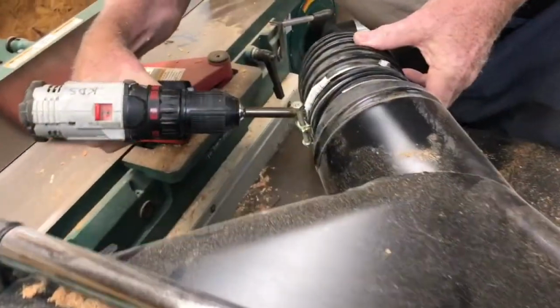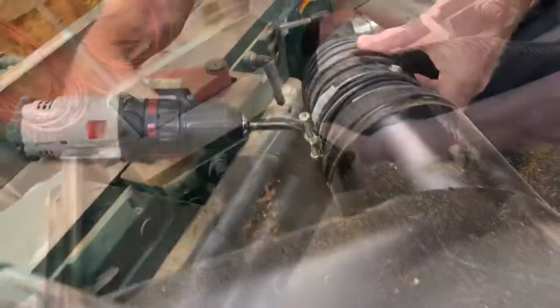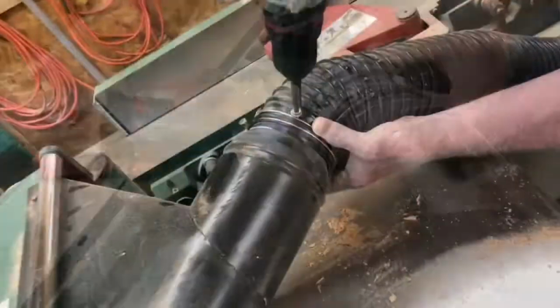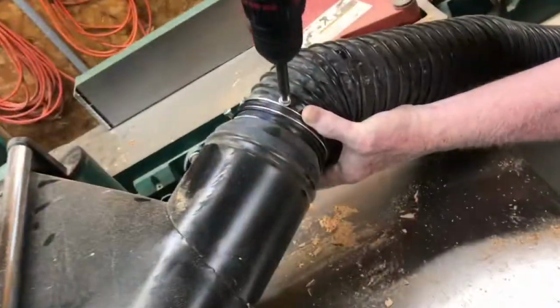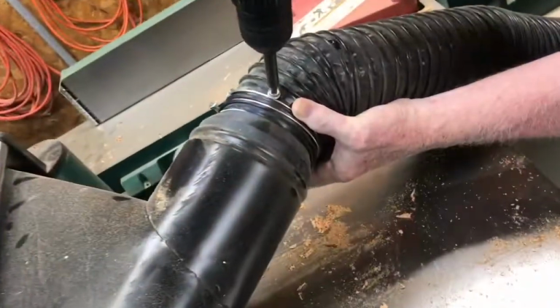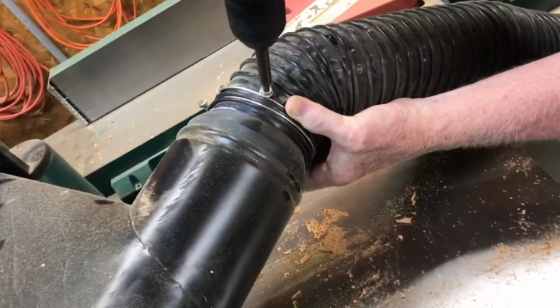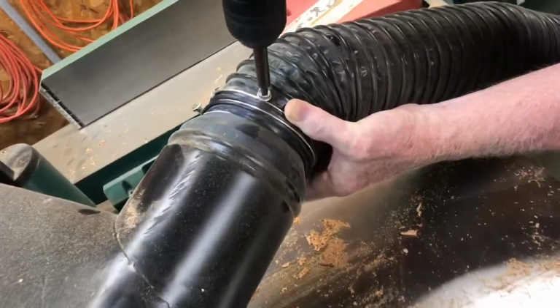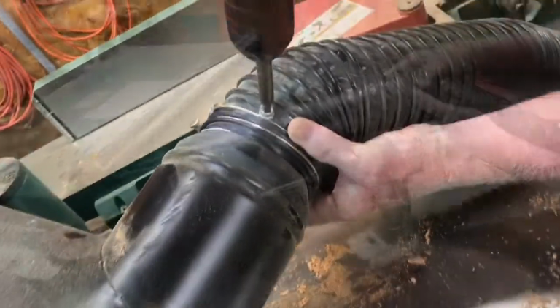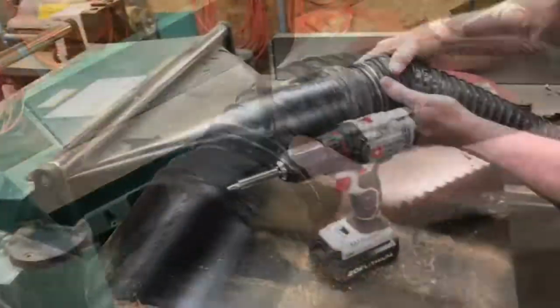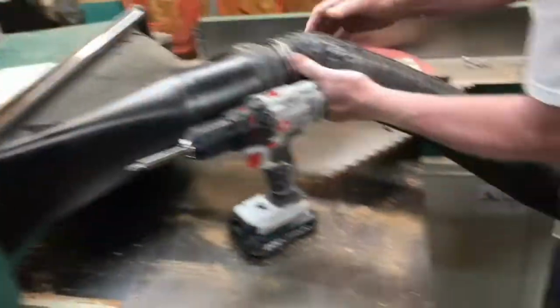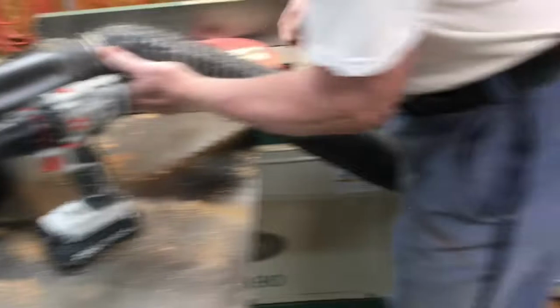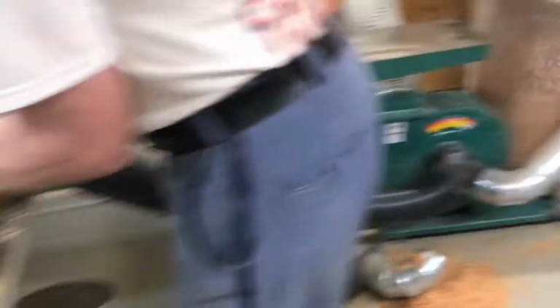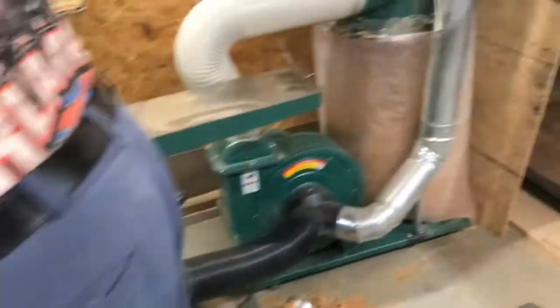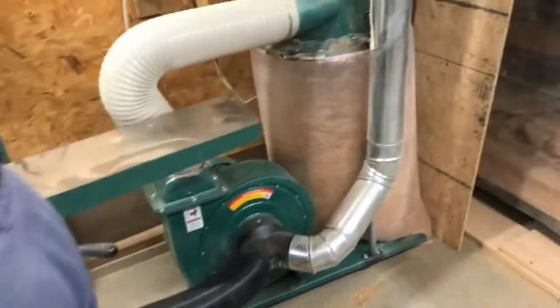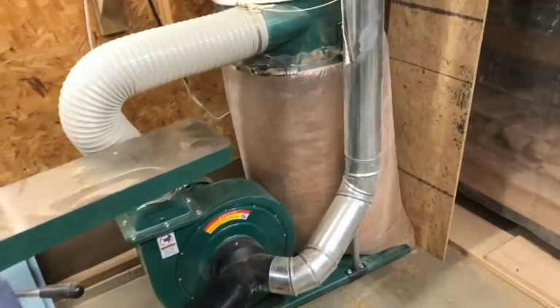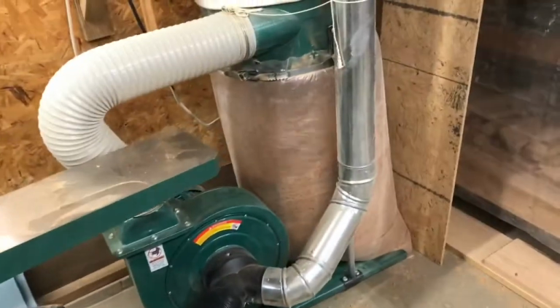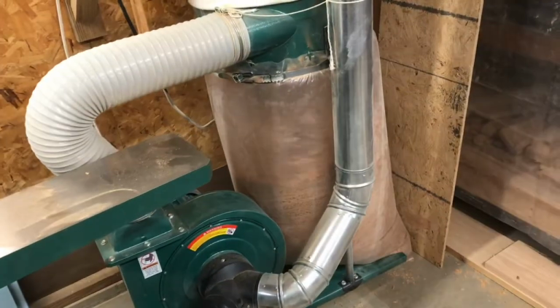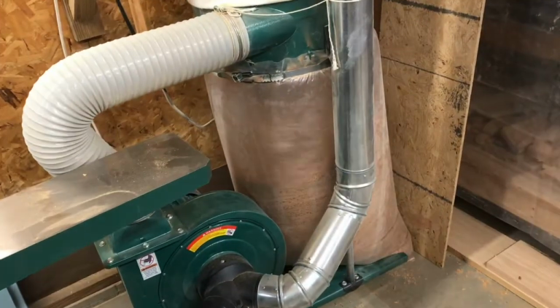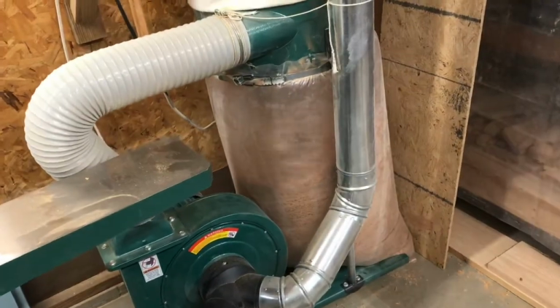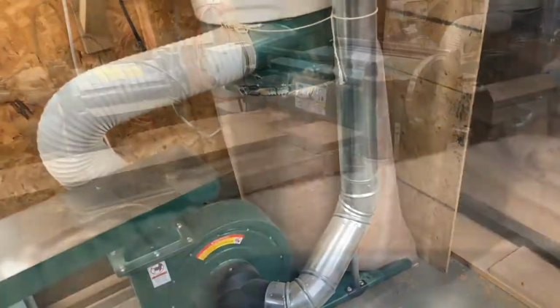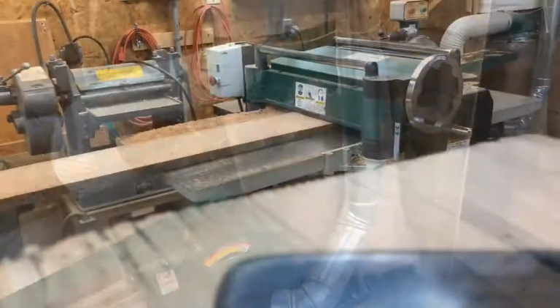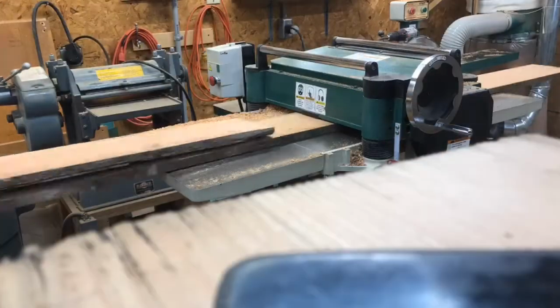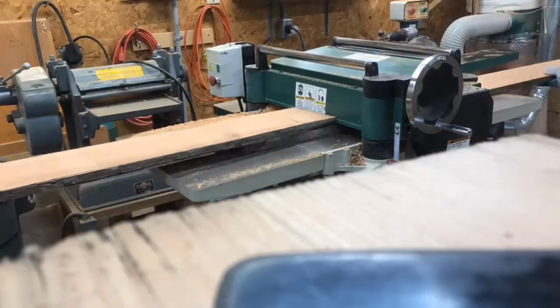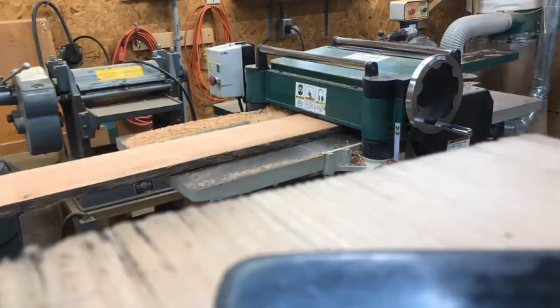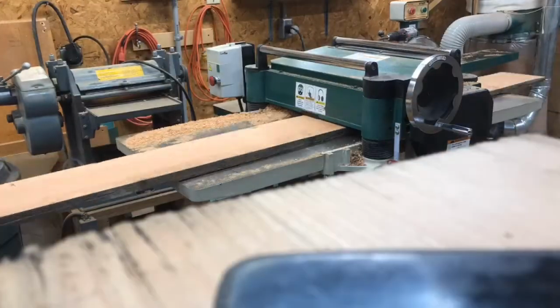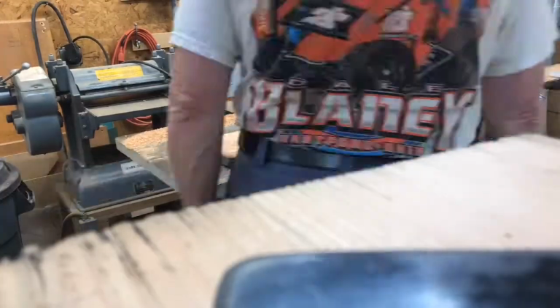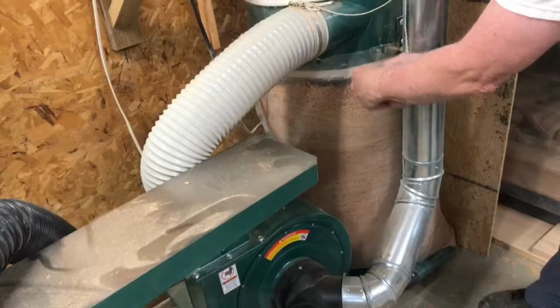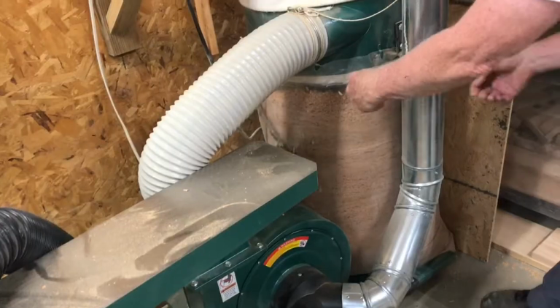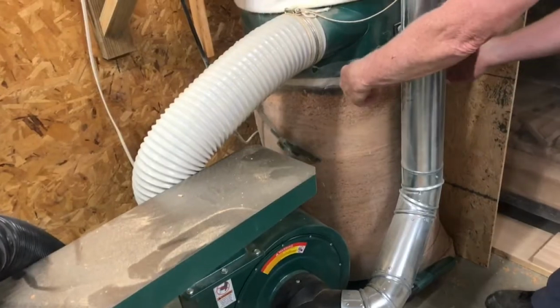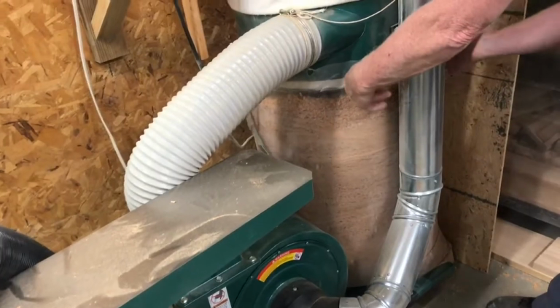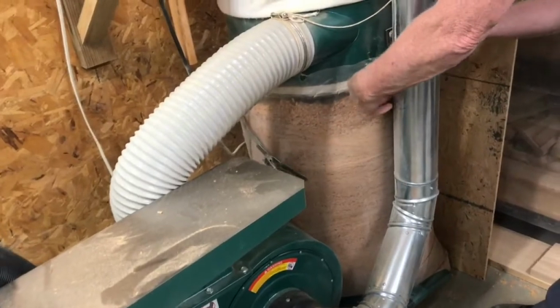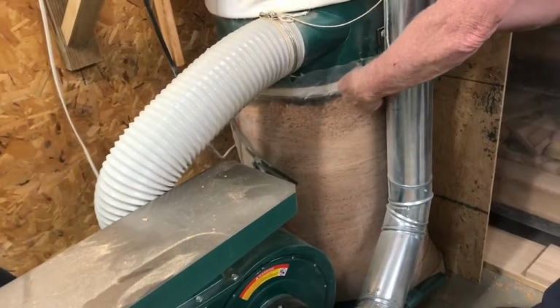Every time it clogs, we have to take out the screws. Although this does work, a bigger tube is better. Now if you're collecting a lot of sawdust,